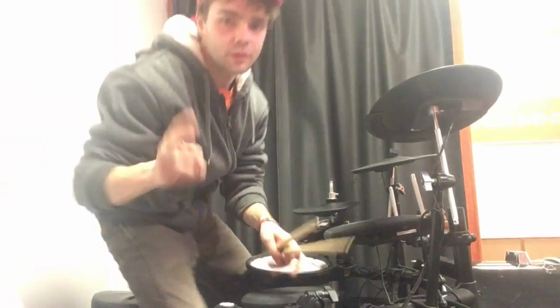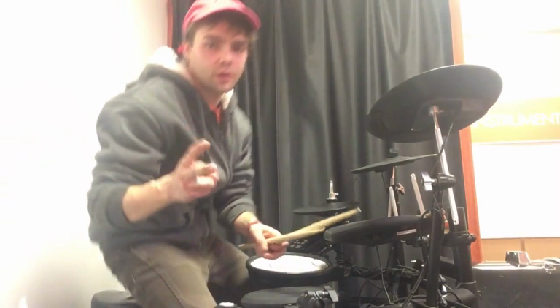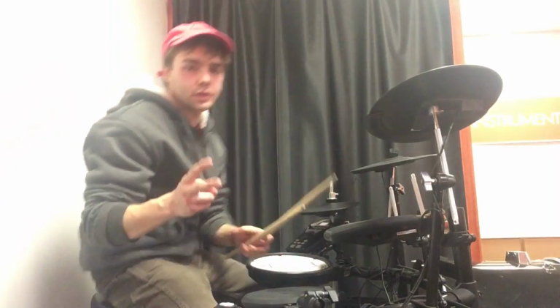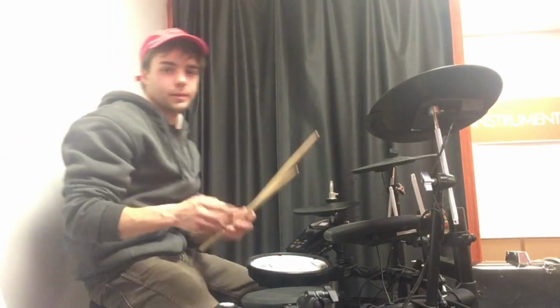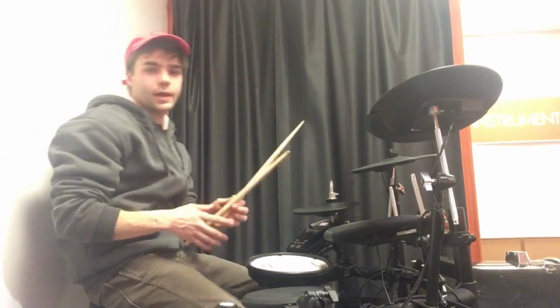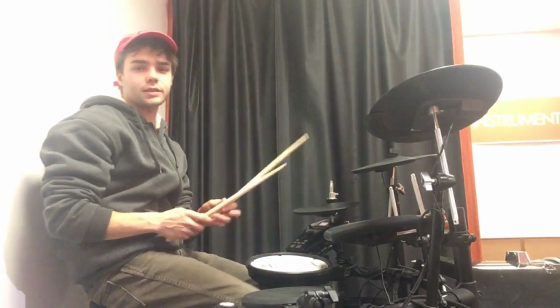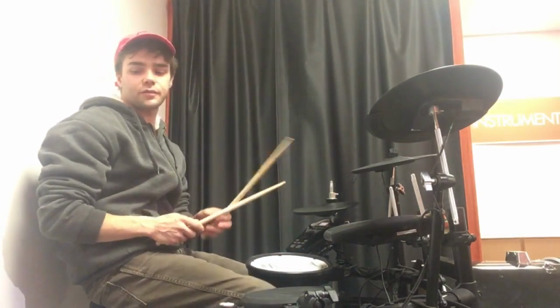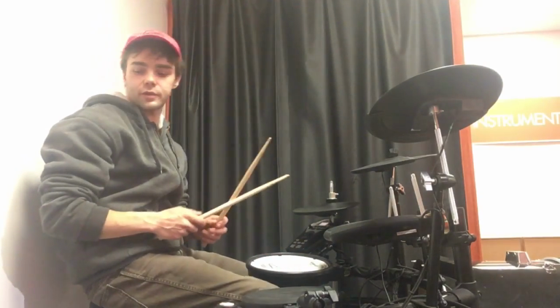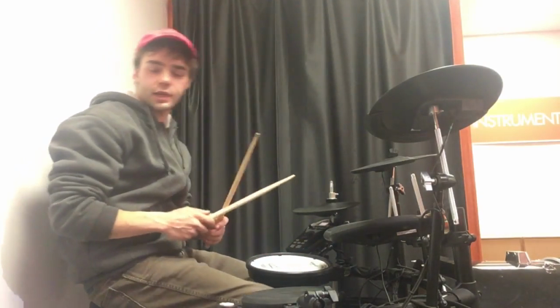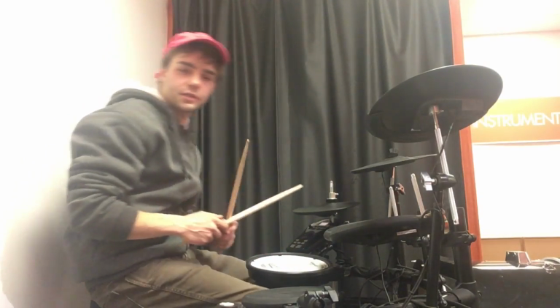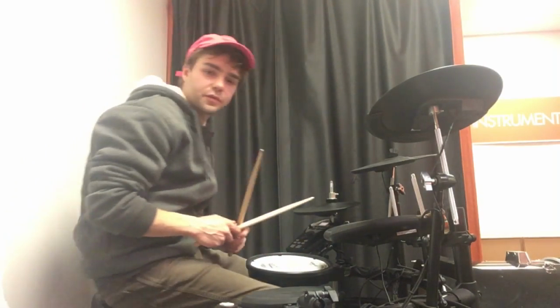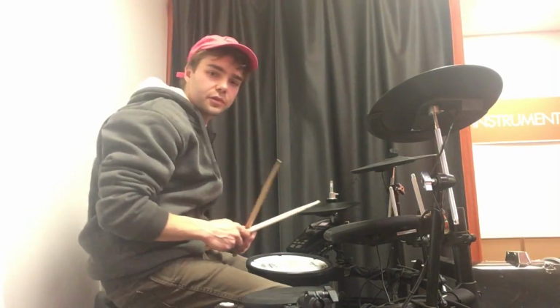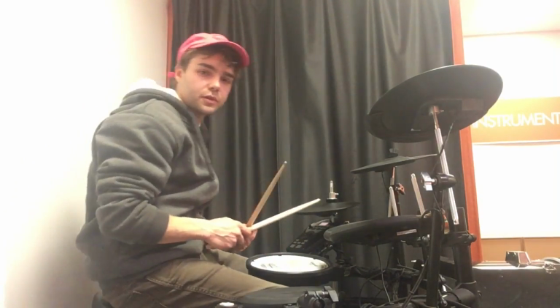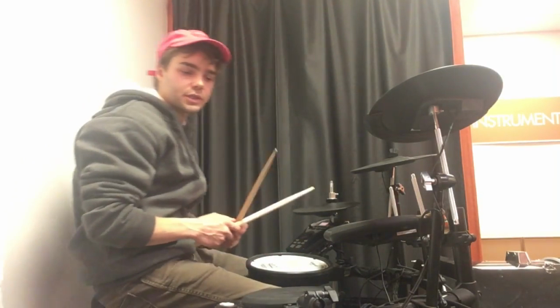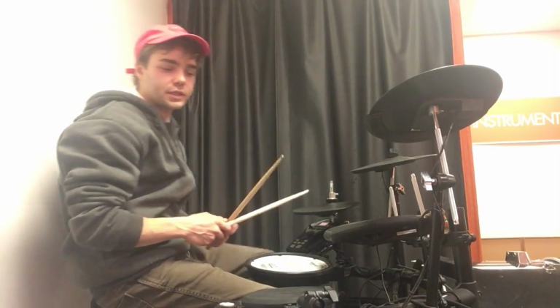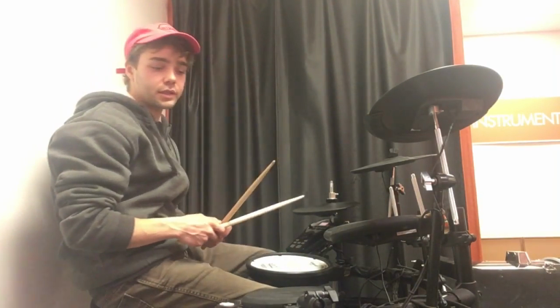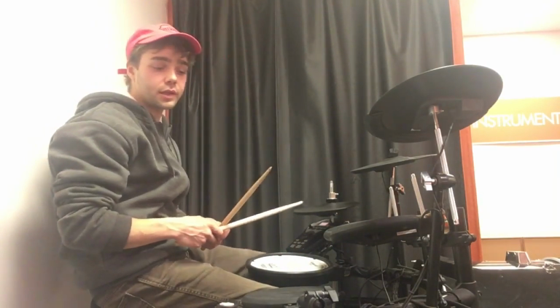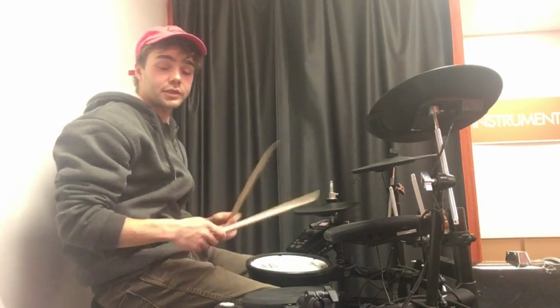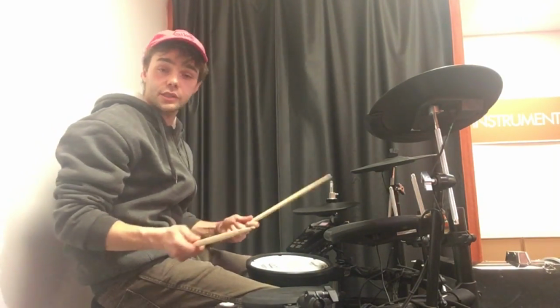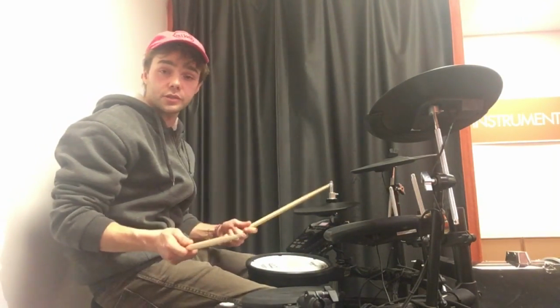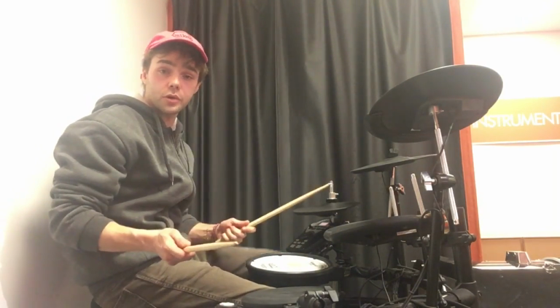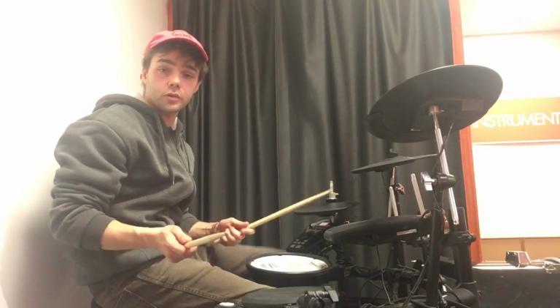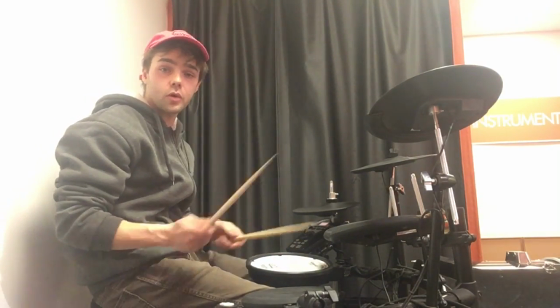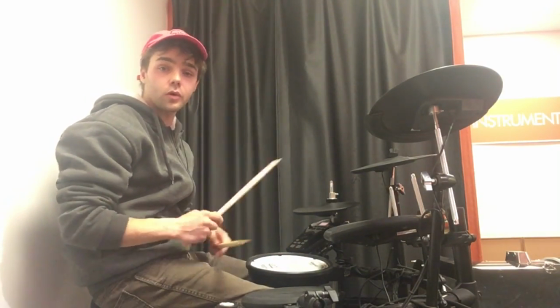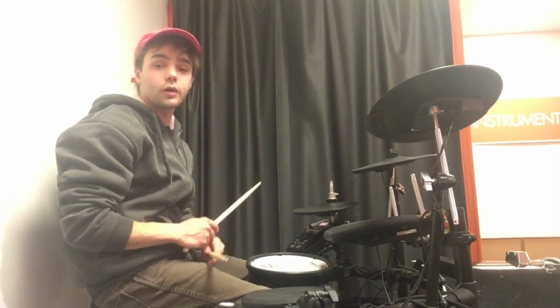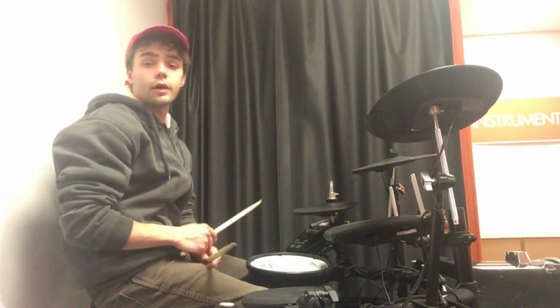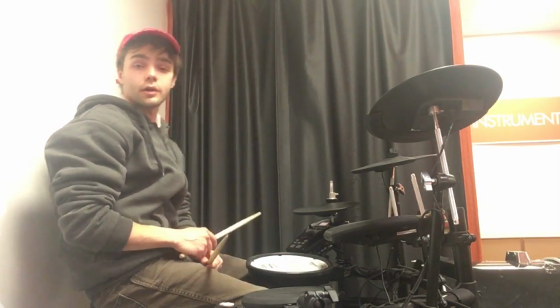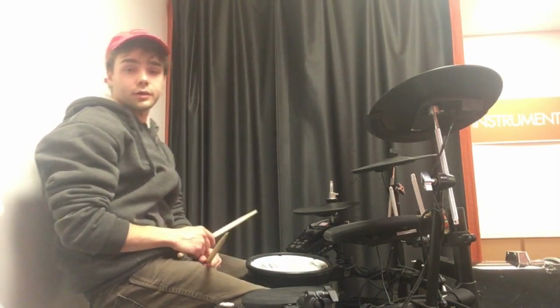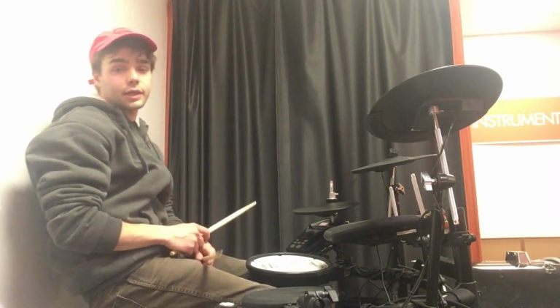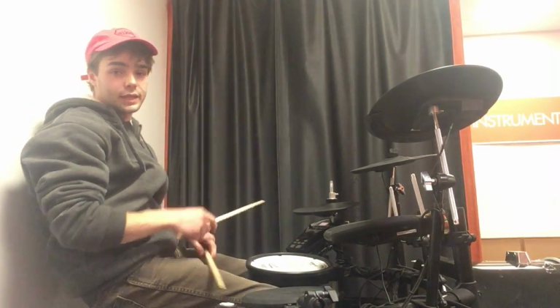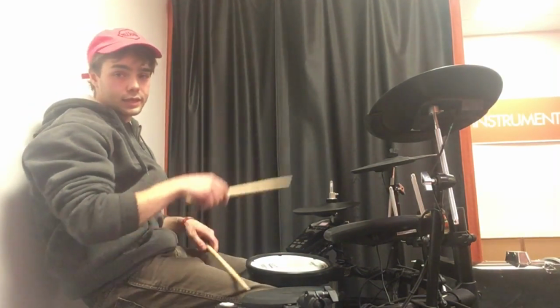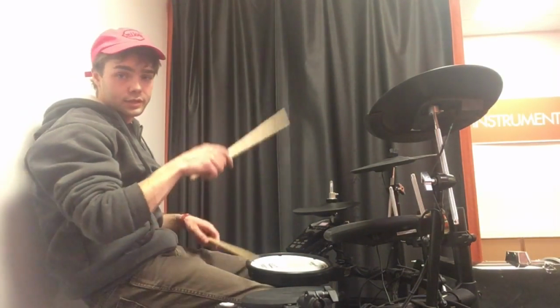Yo, what's up guys? I've got a fun lesson for you. This is the six-stroke roll. It goes like this.